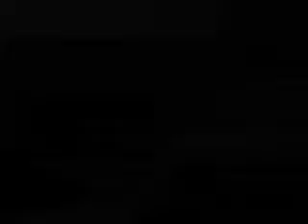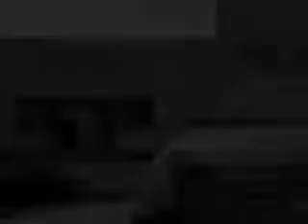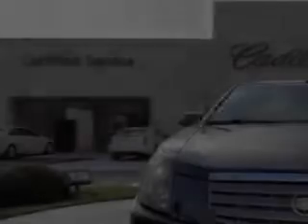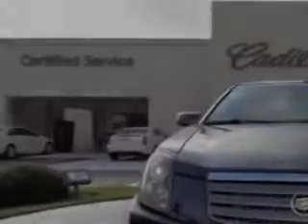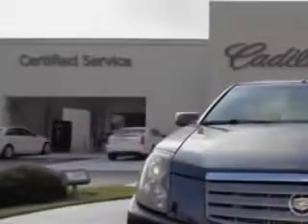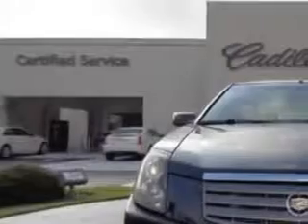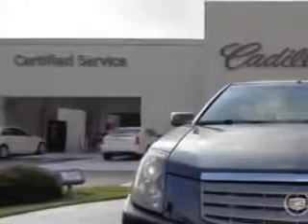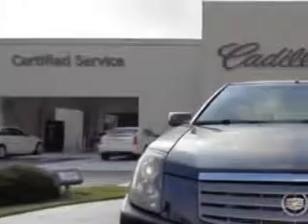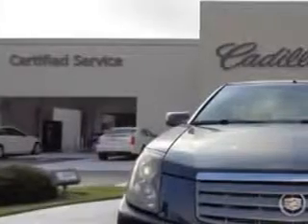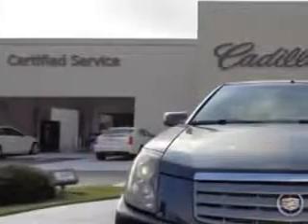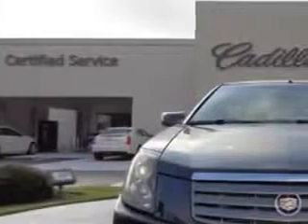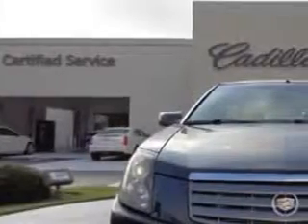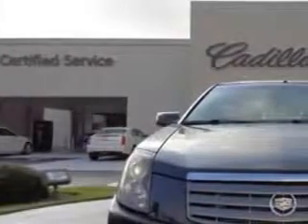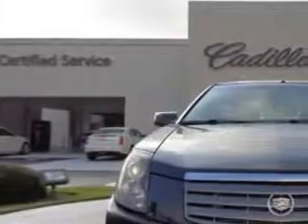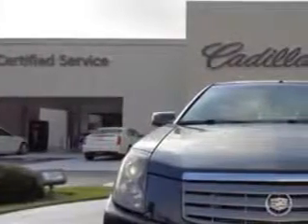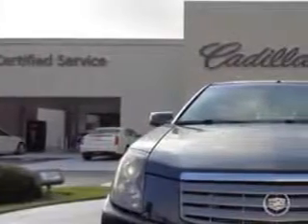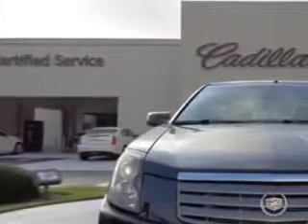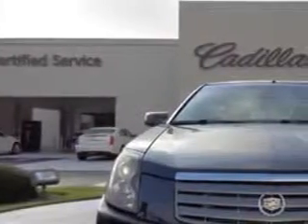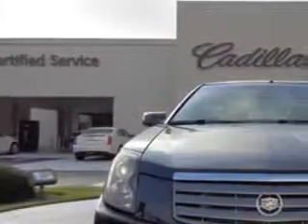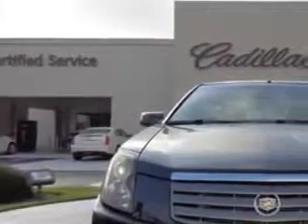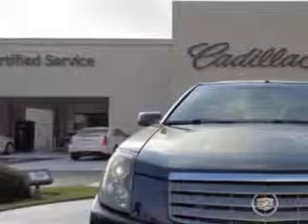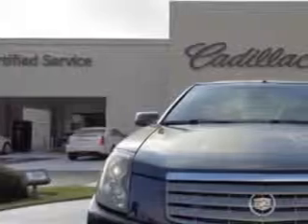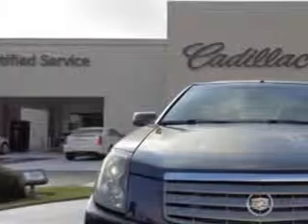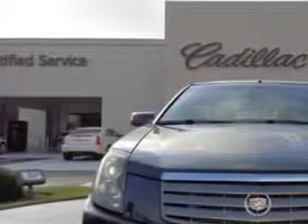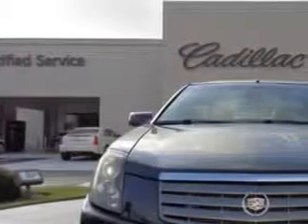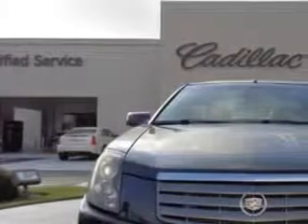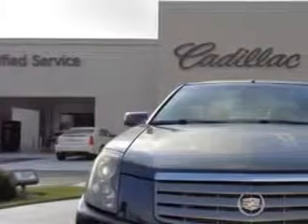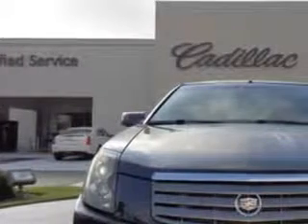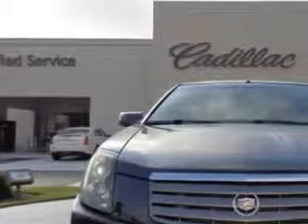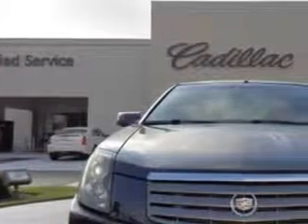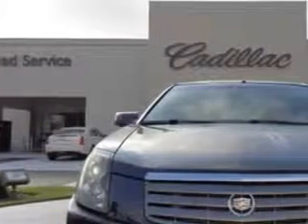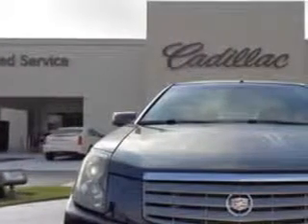Check out this Grey 05 Cadillac CTS, equipped with a 6-cylinder engine.